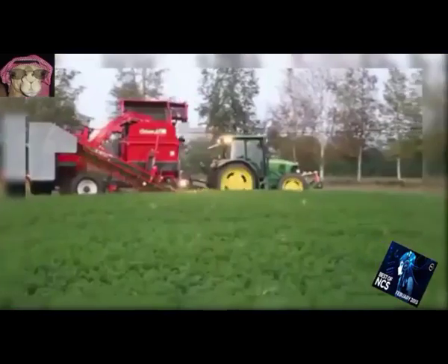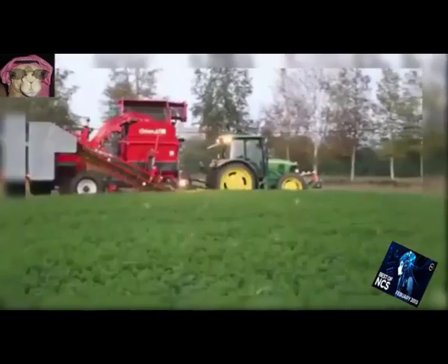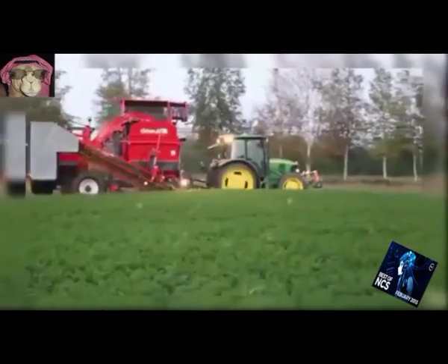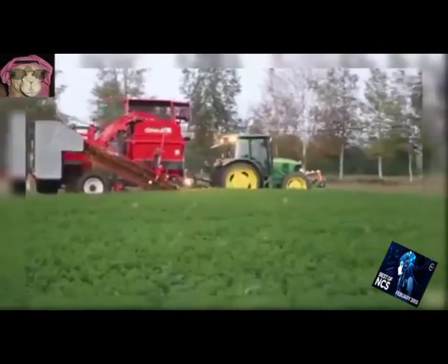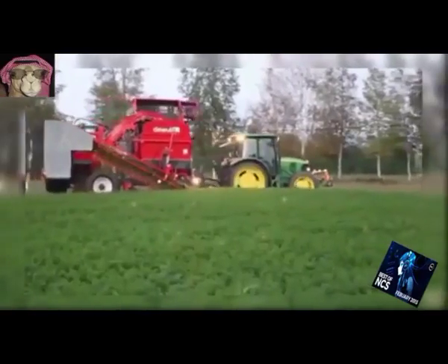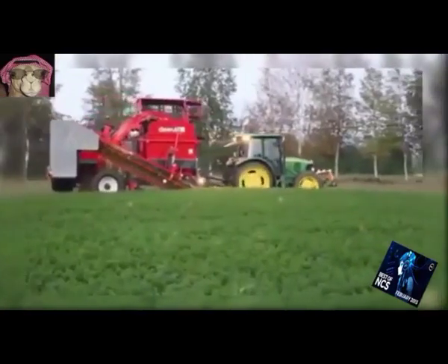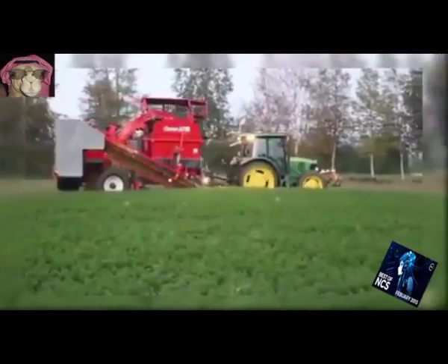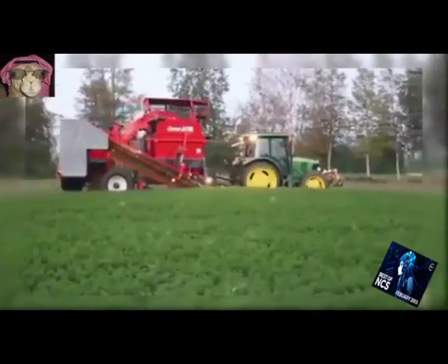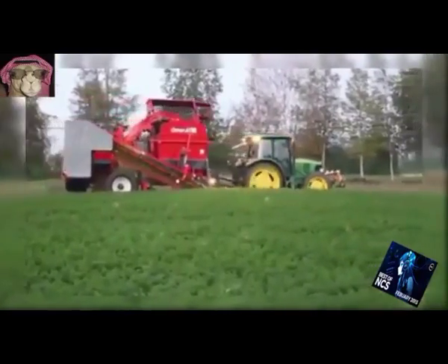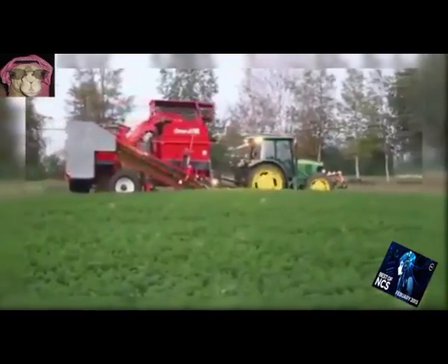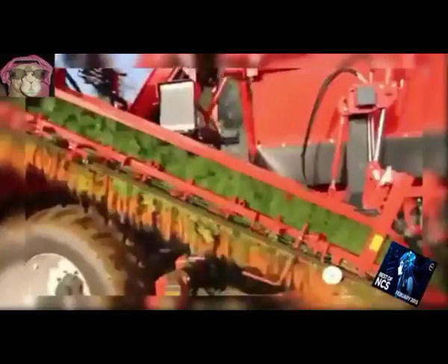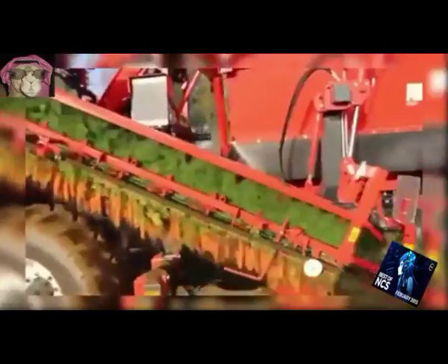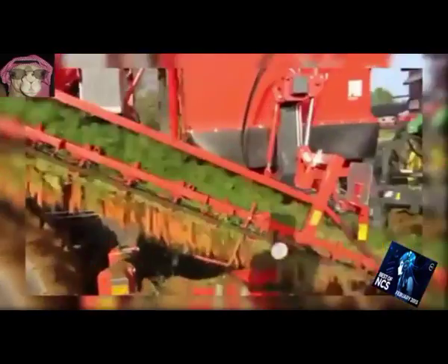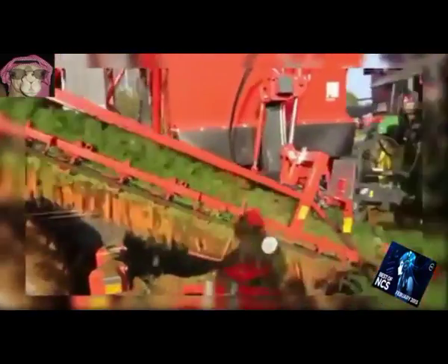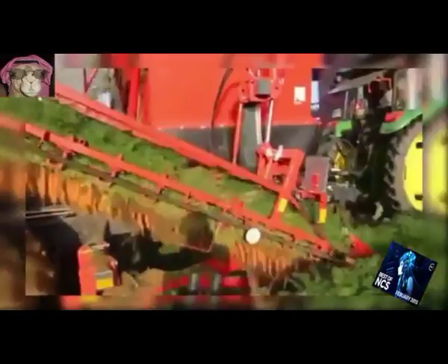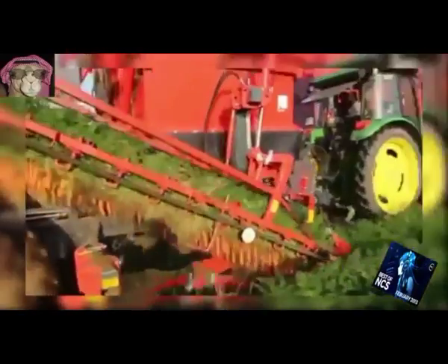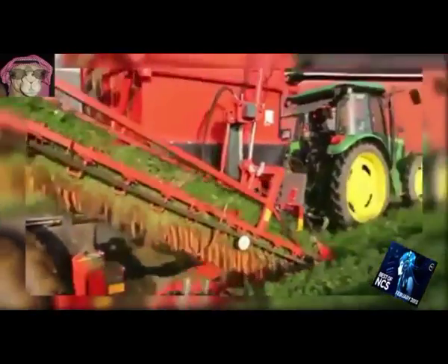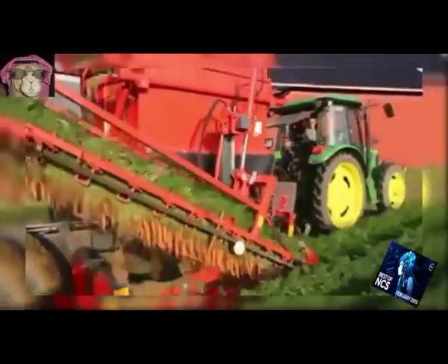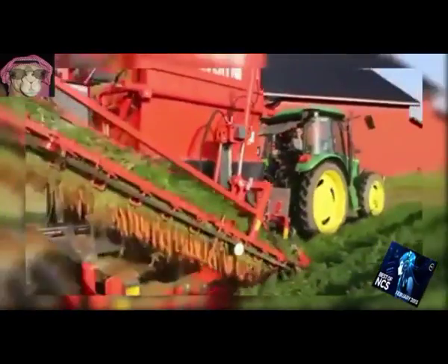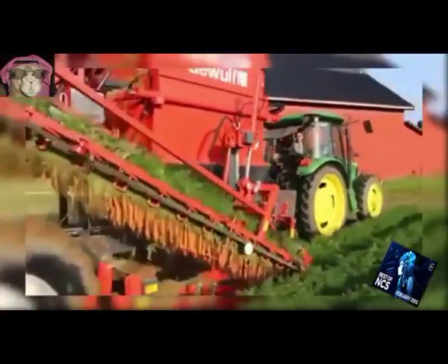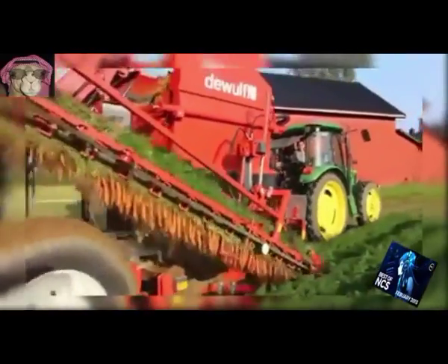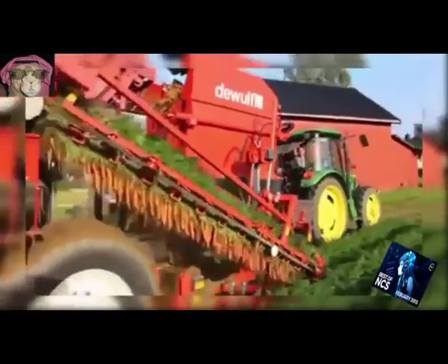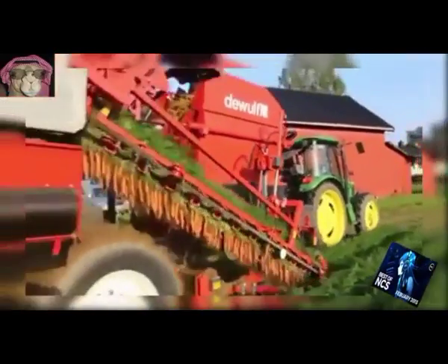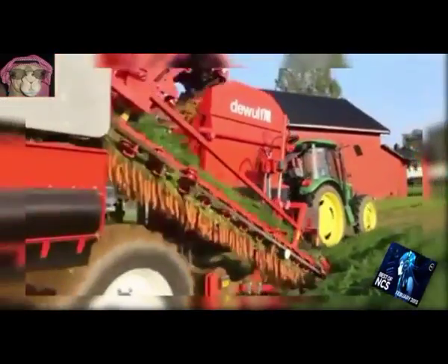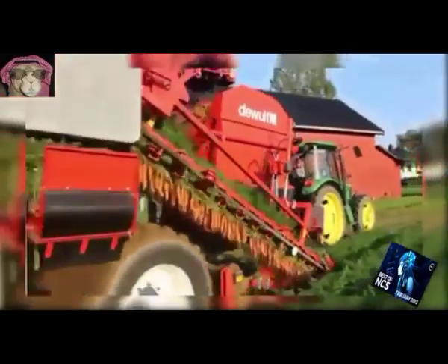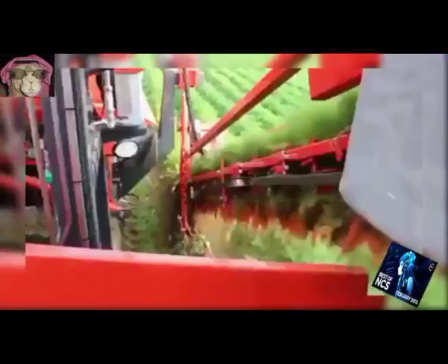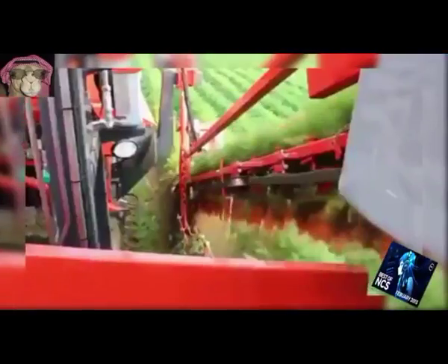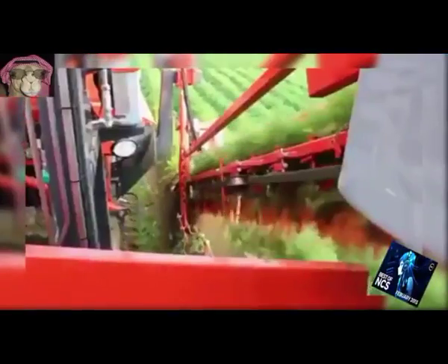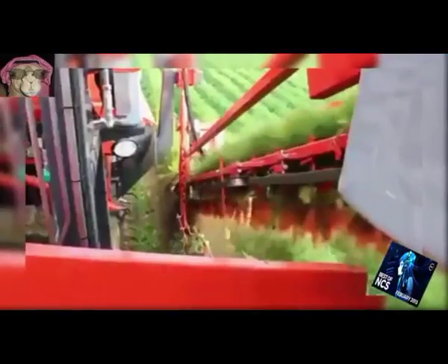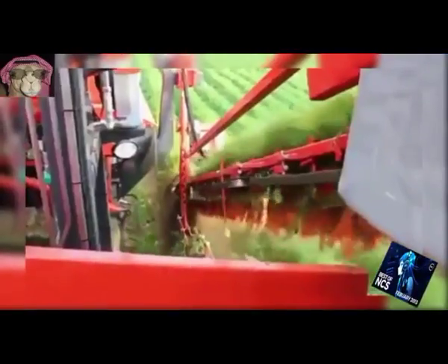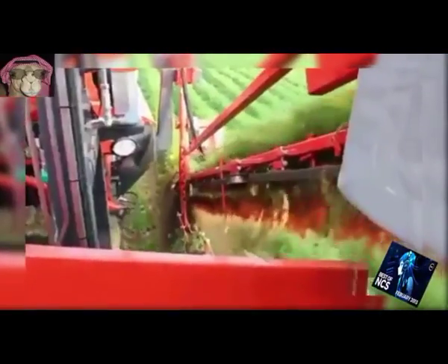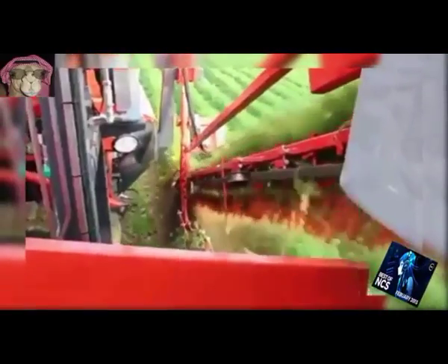81. Carrot Harvester. Combines maximum productivity with gentle crop handling.